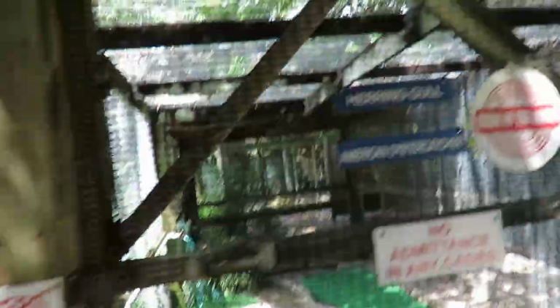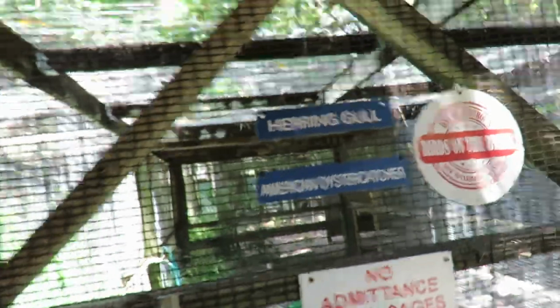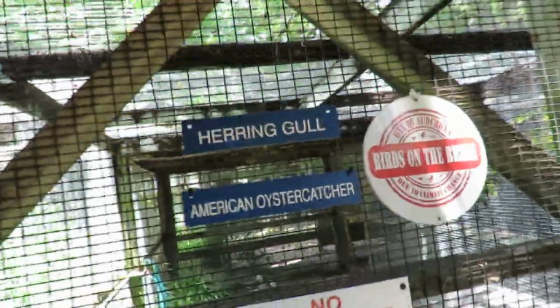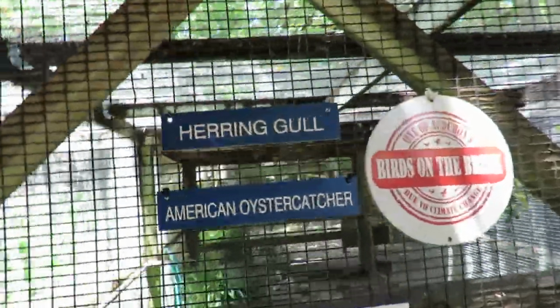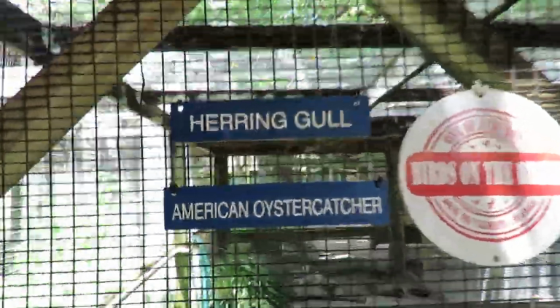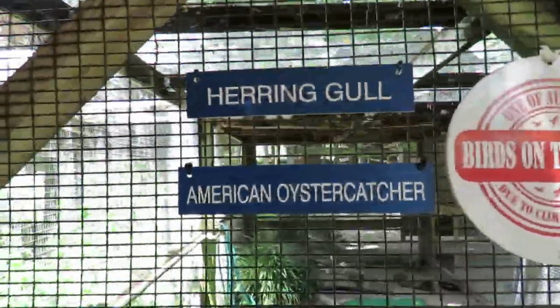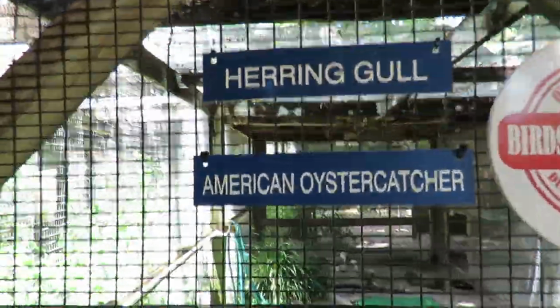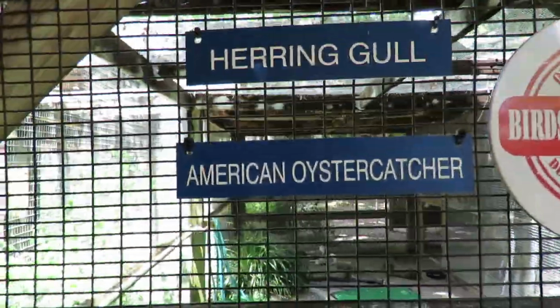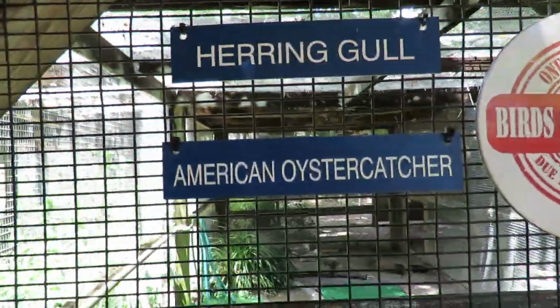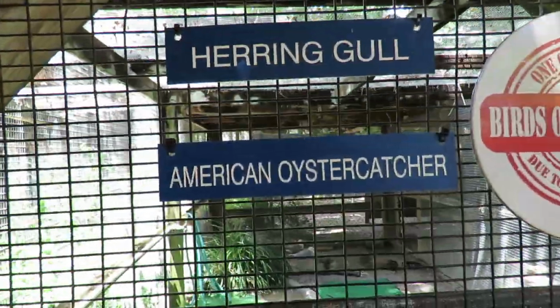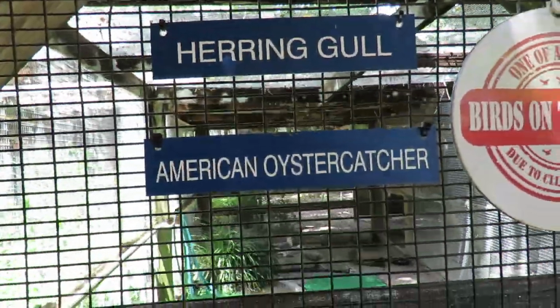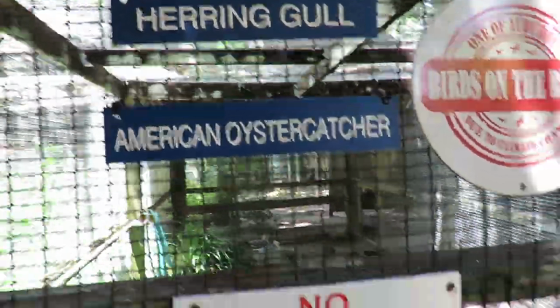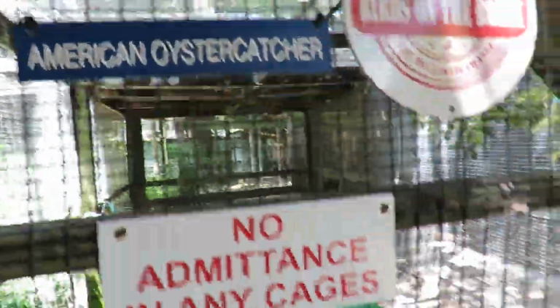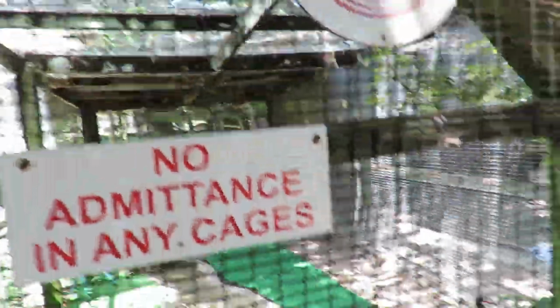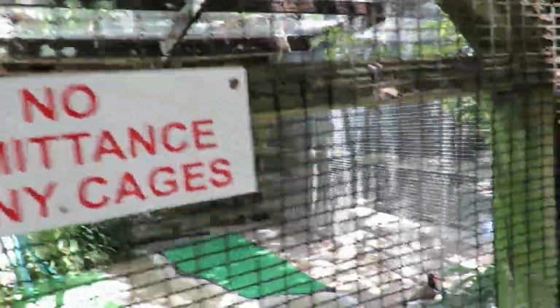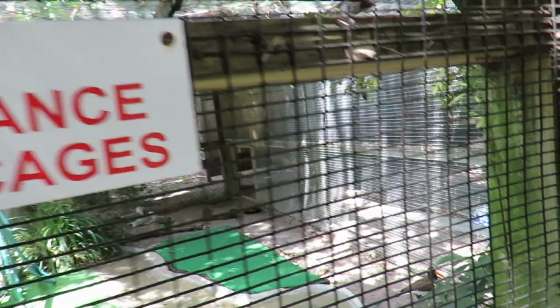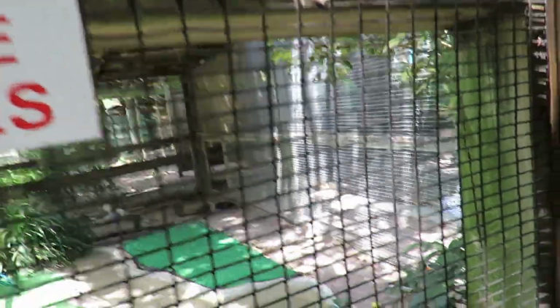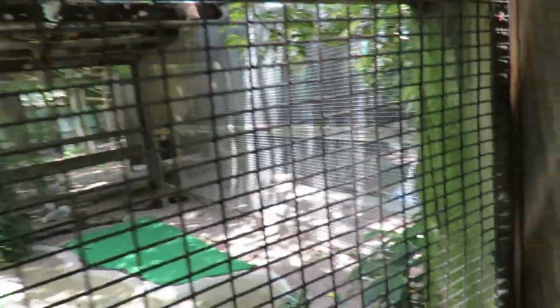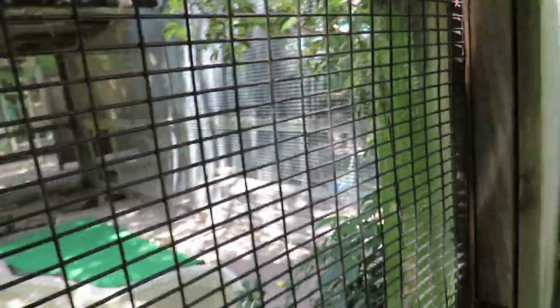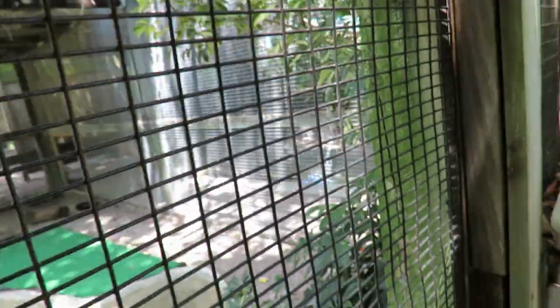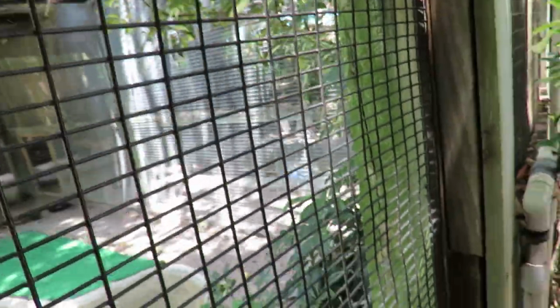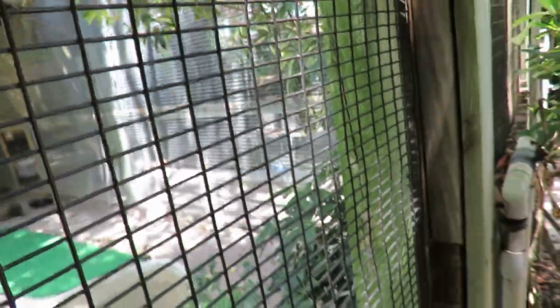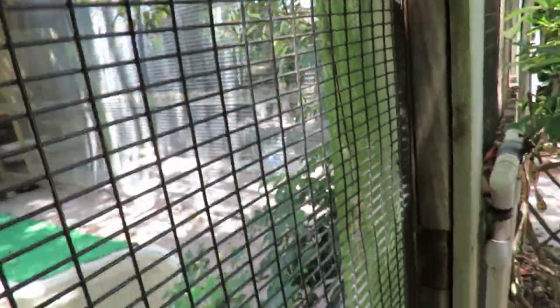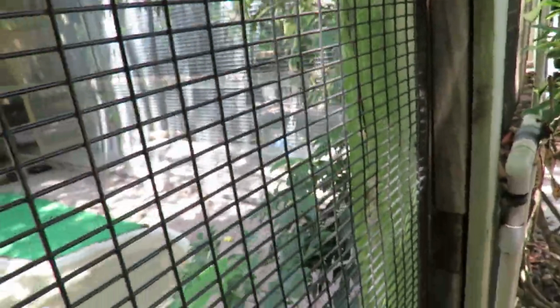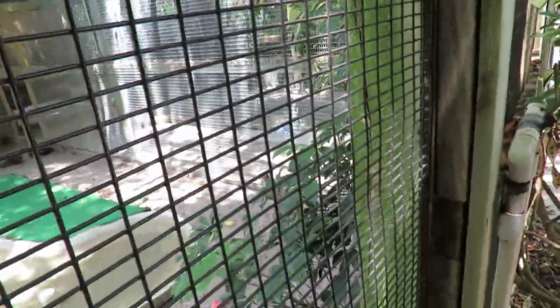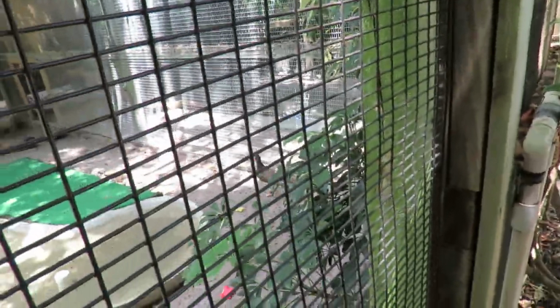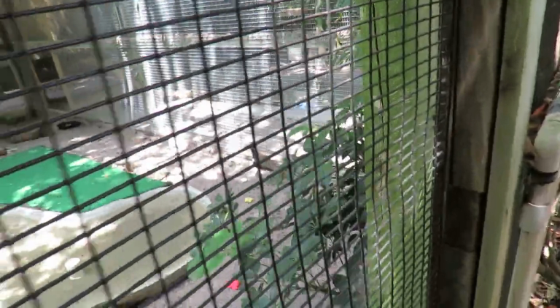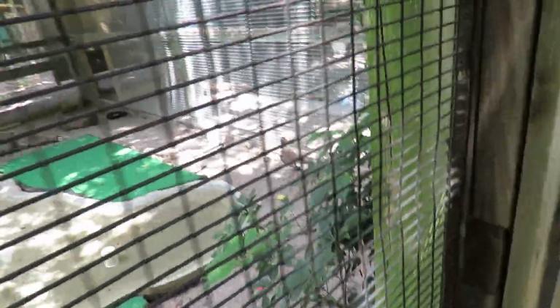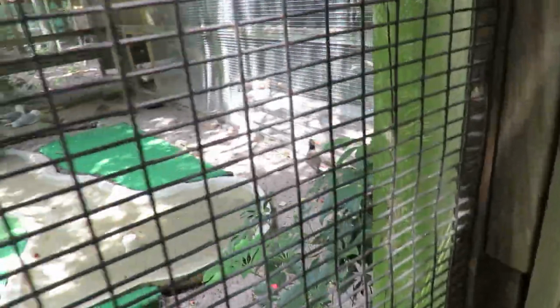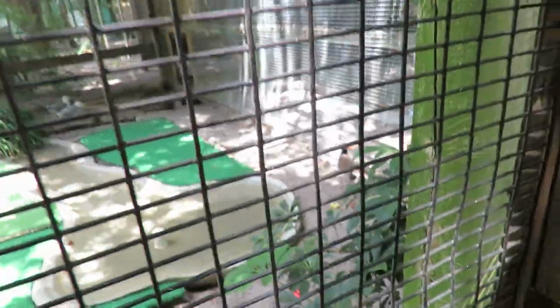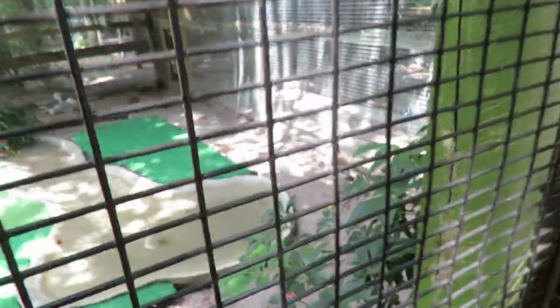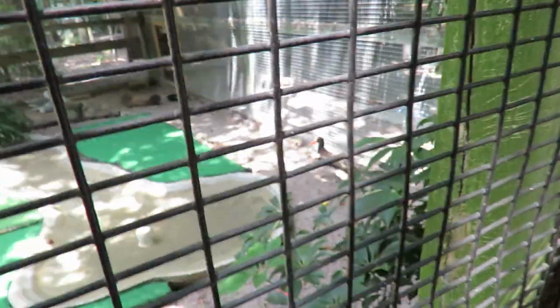Now it says herring gull and American oystercatcher. American oystercatcher, believe it or not, I've only filmed a couple times in my life.